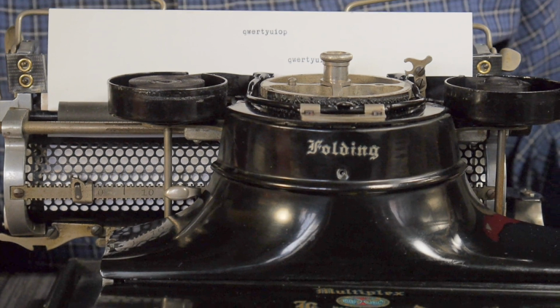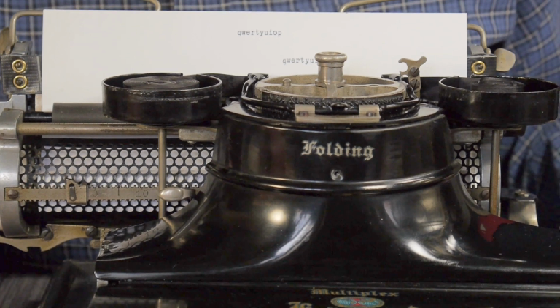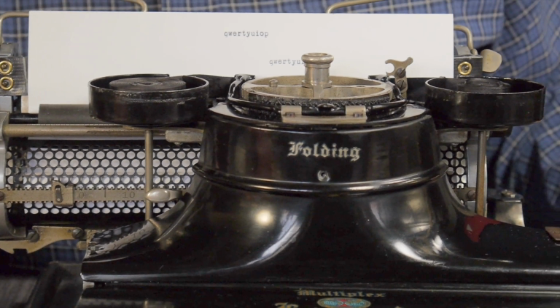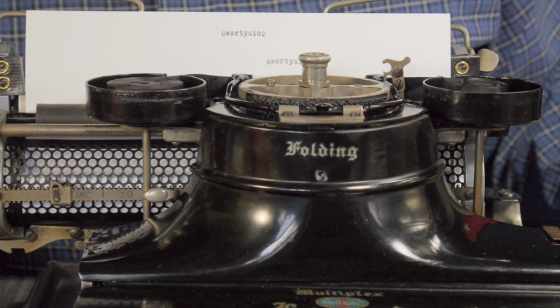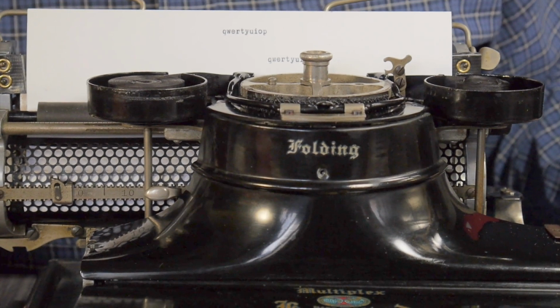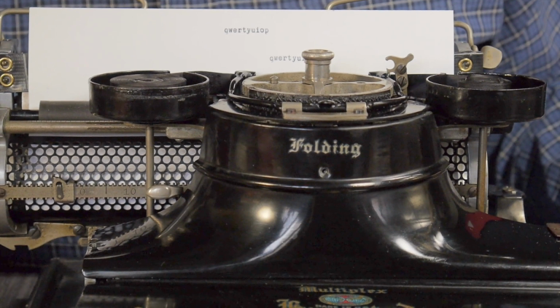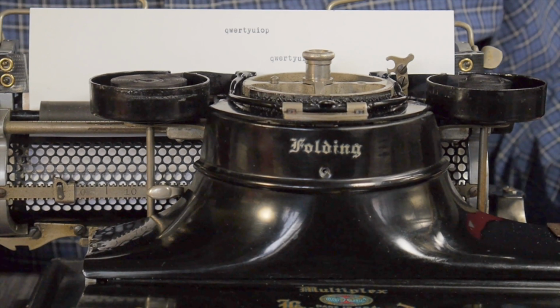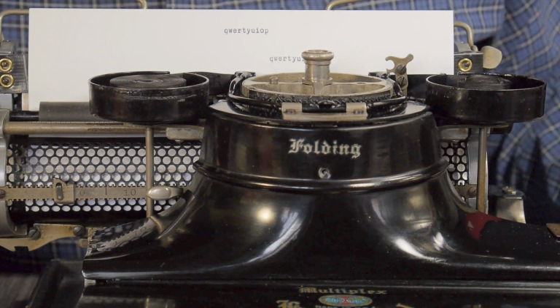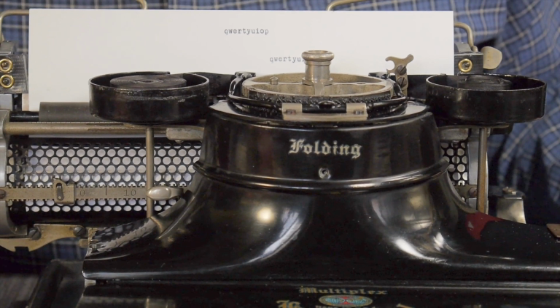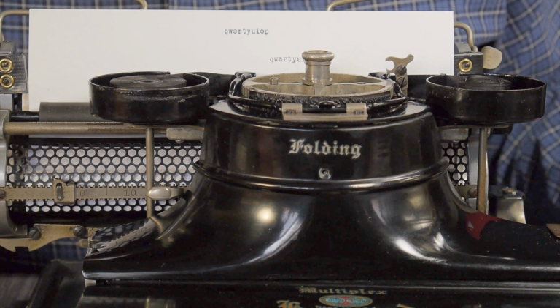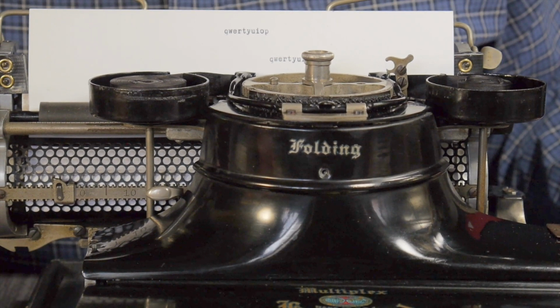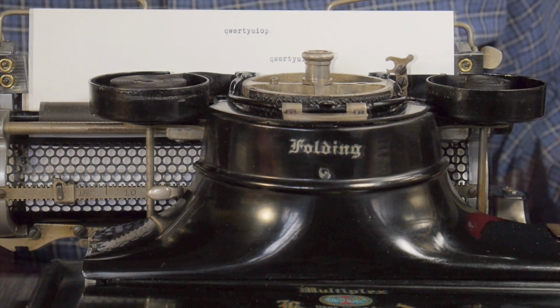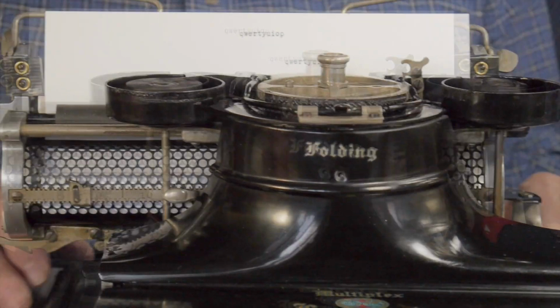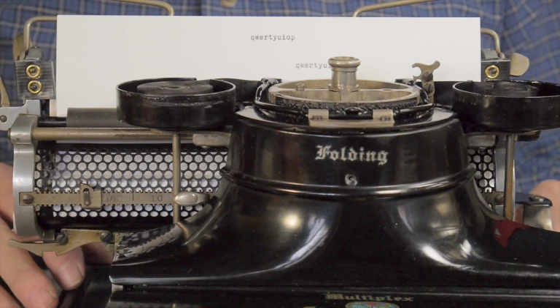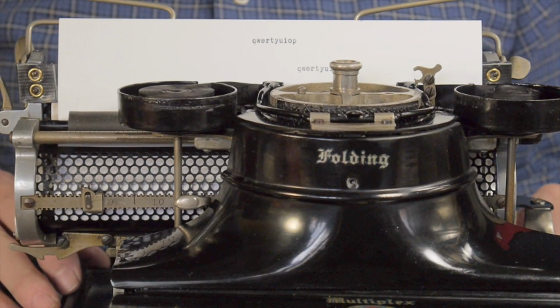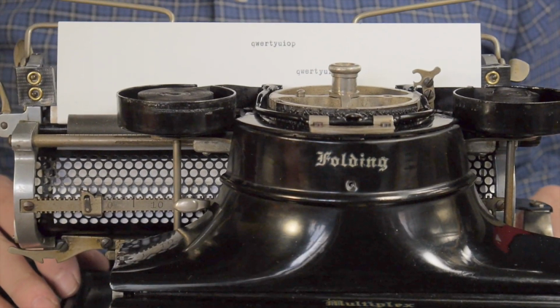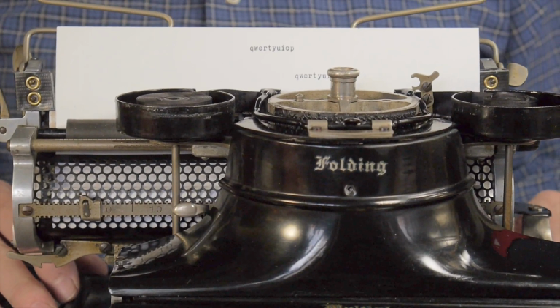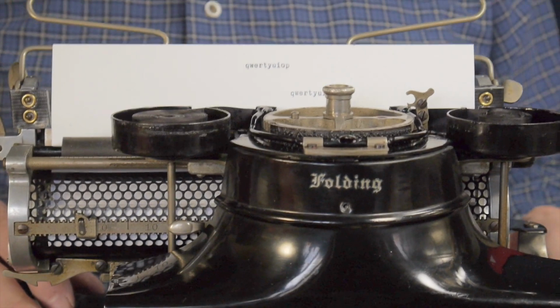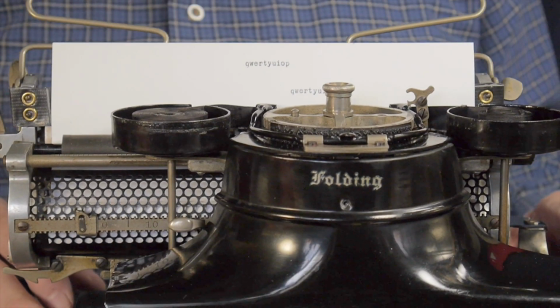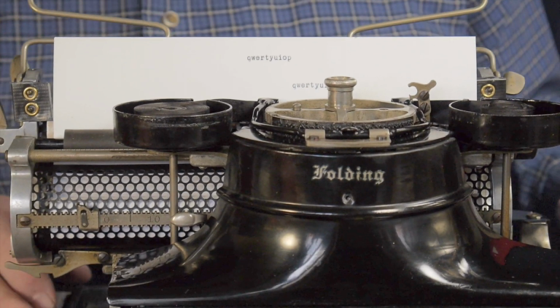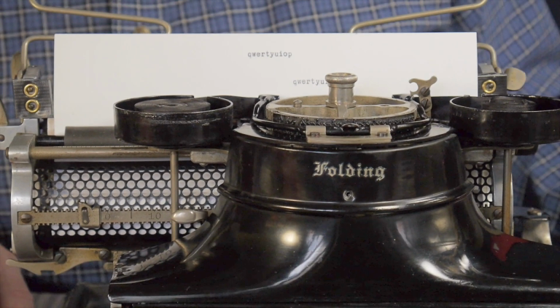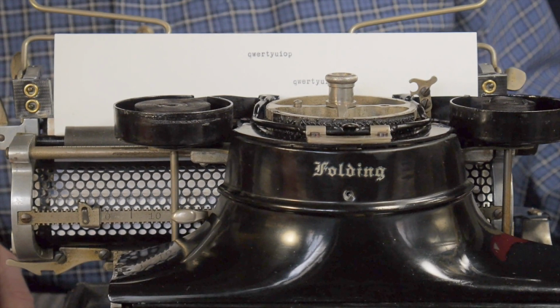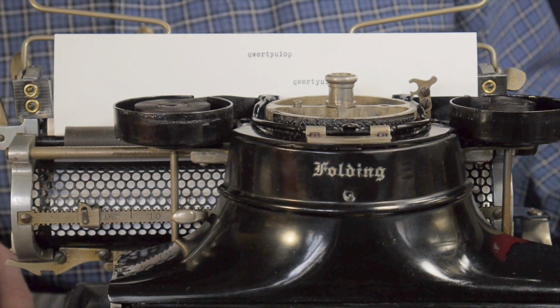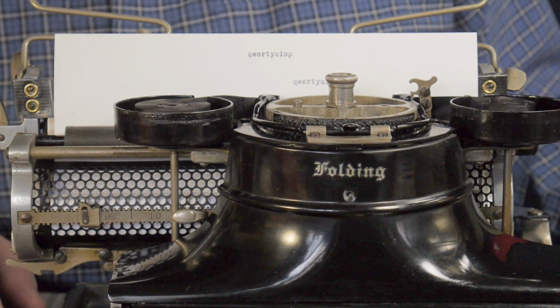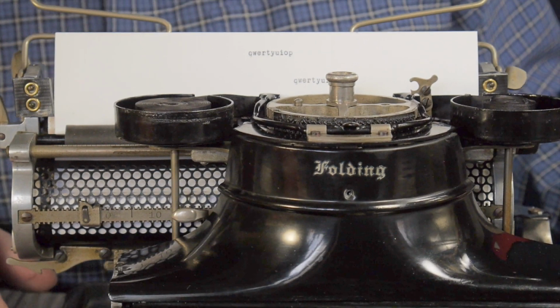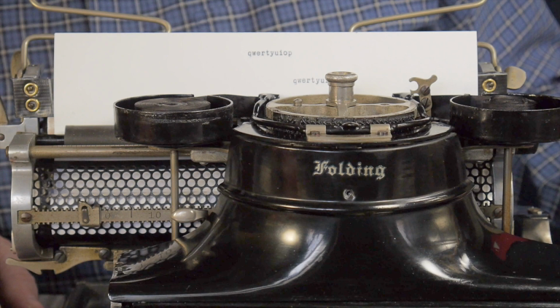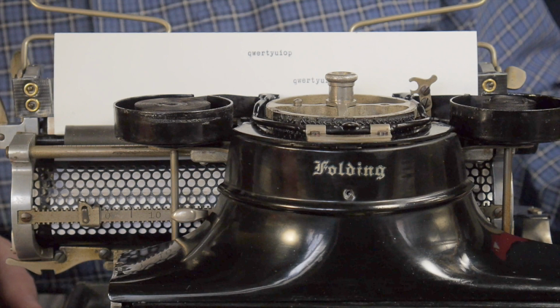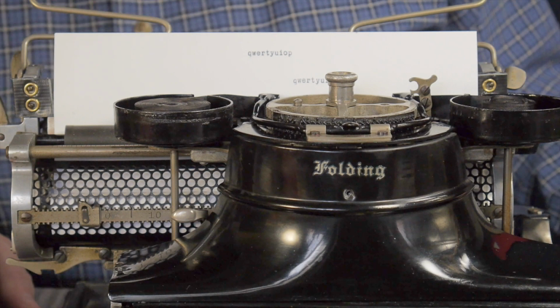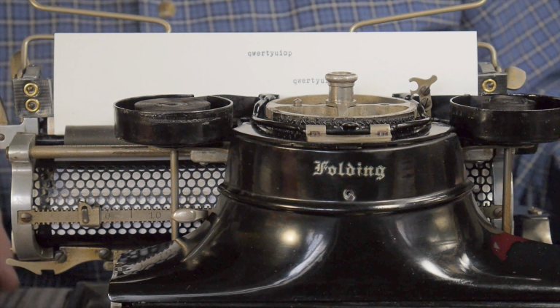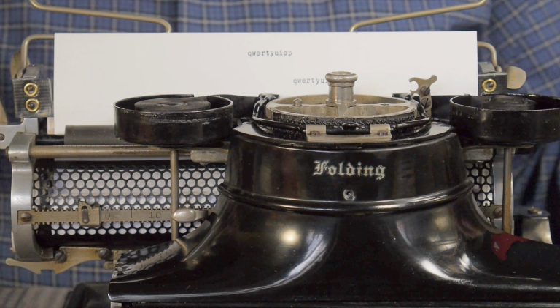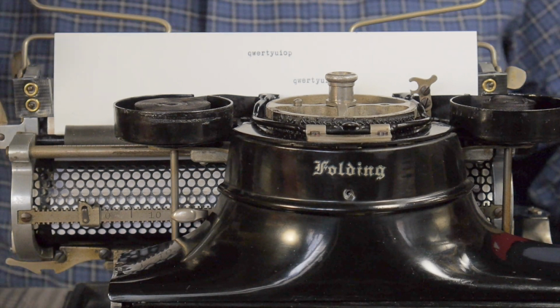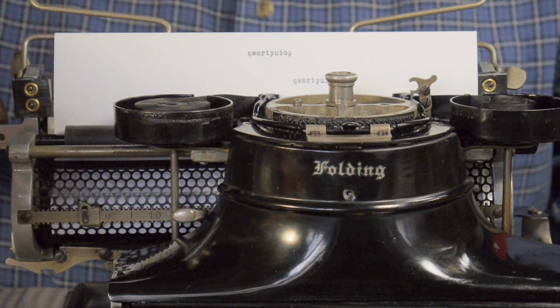Nice and dark imprint — very nice. Let's have a look at how this miraculous feat is accomplished.